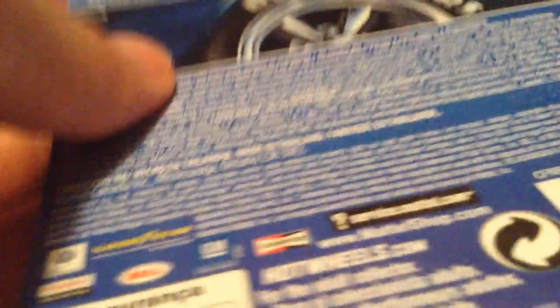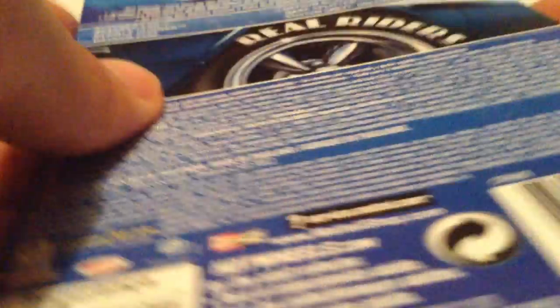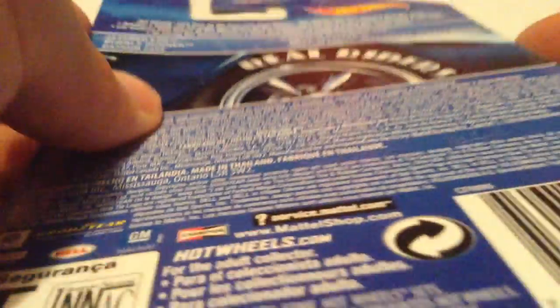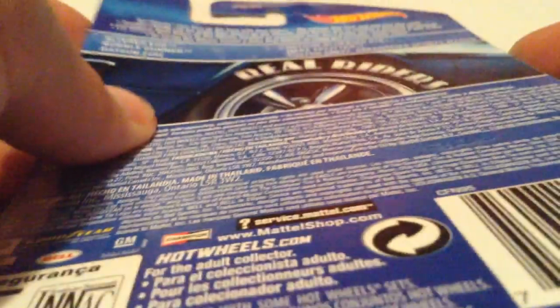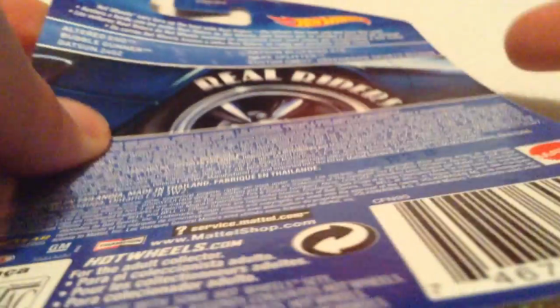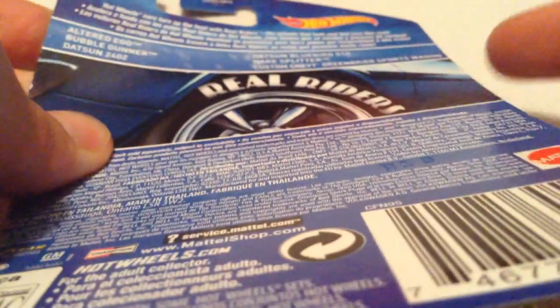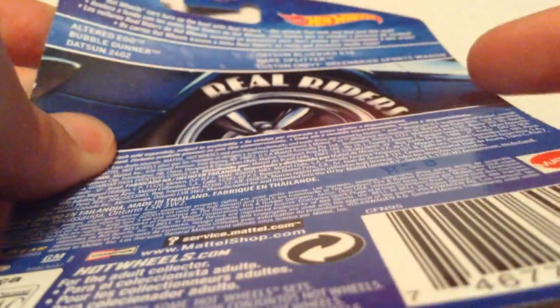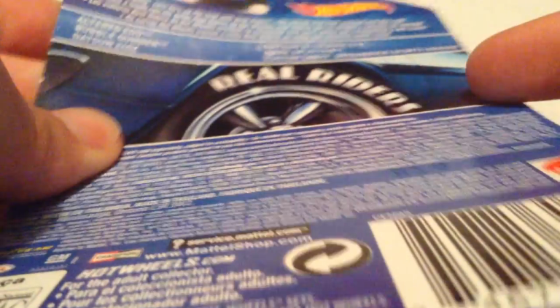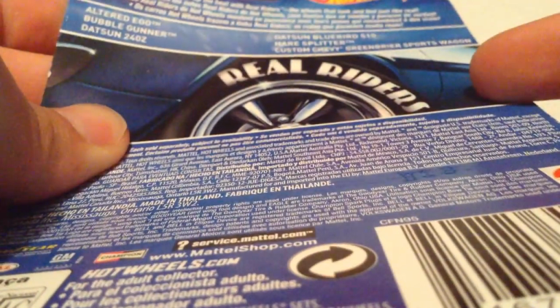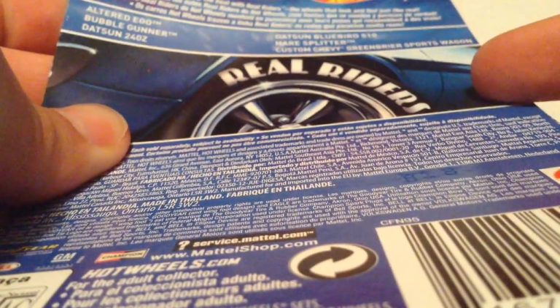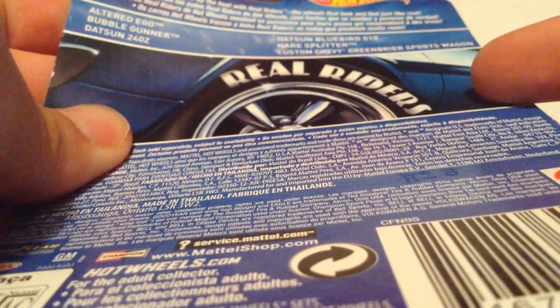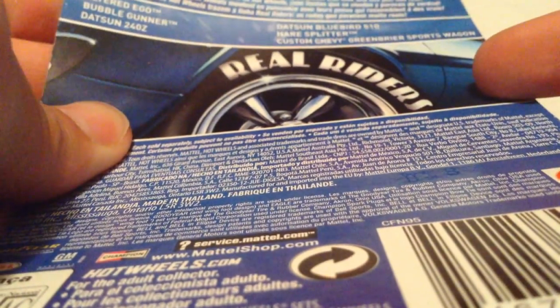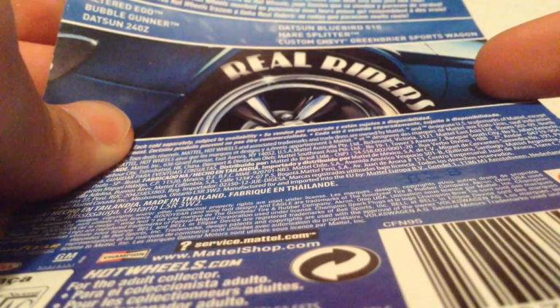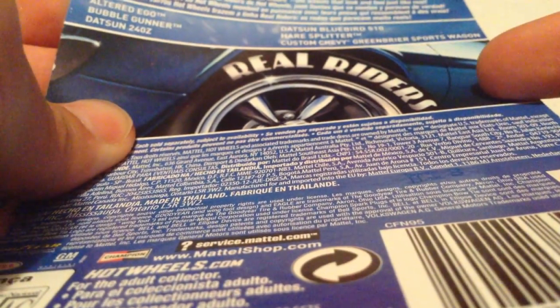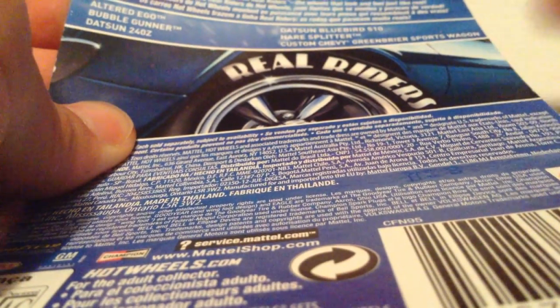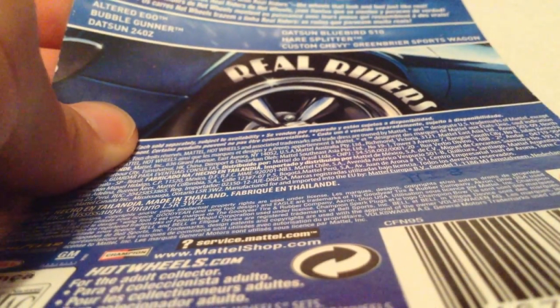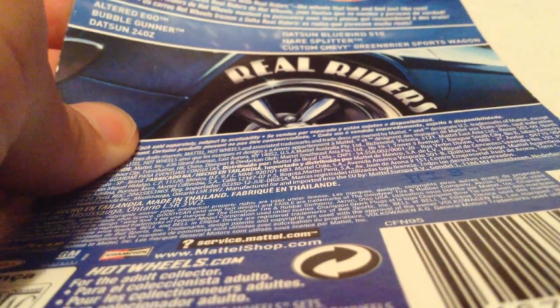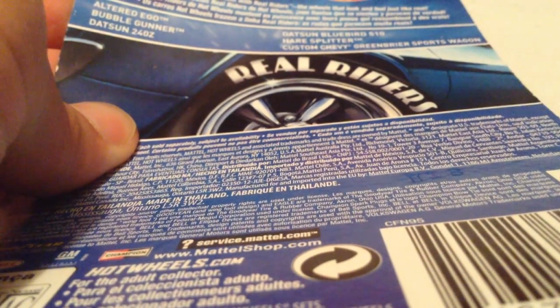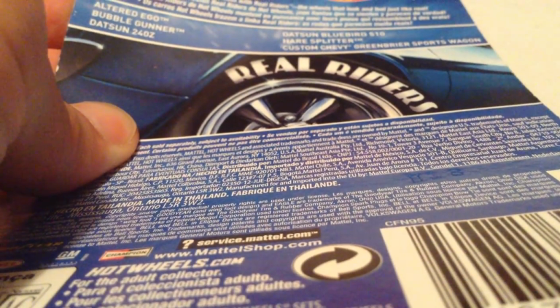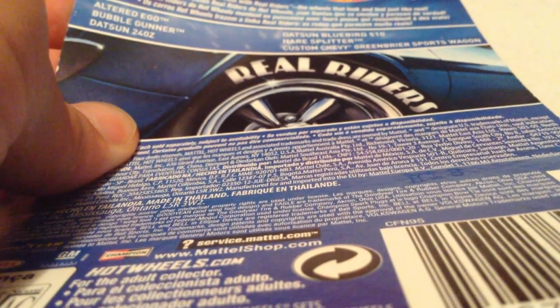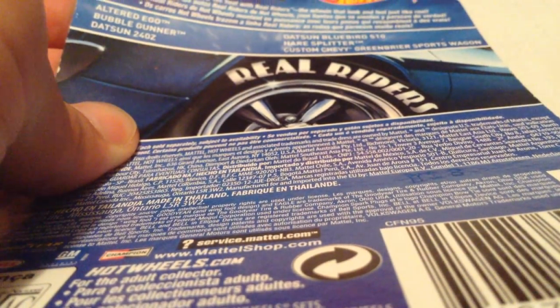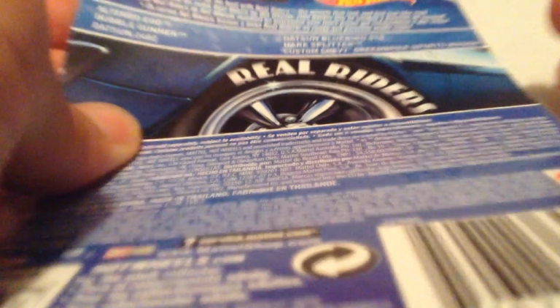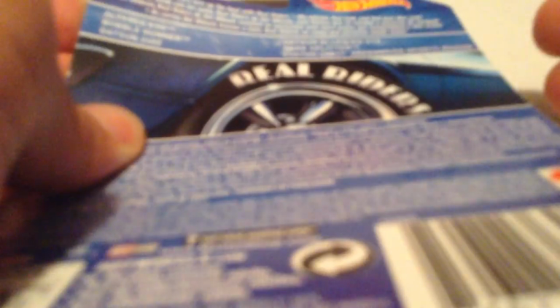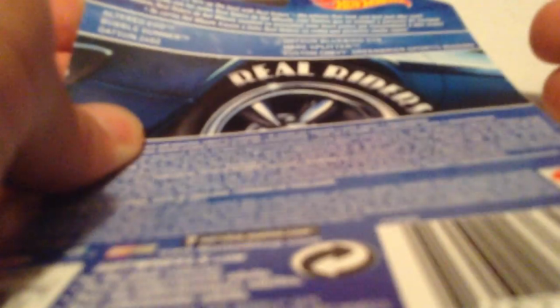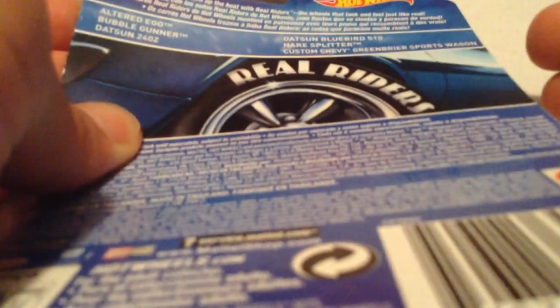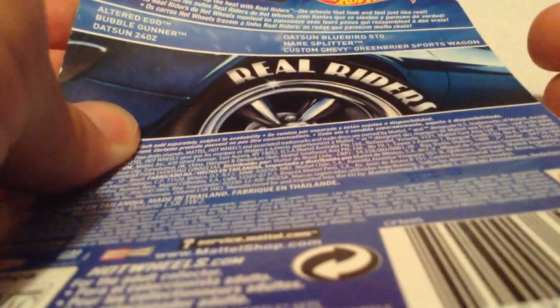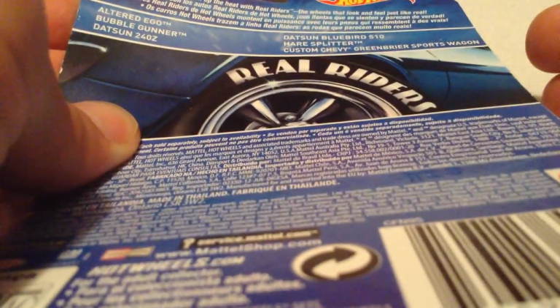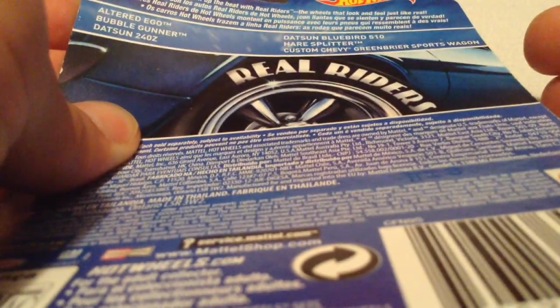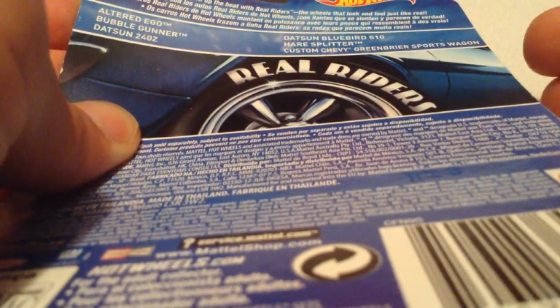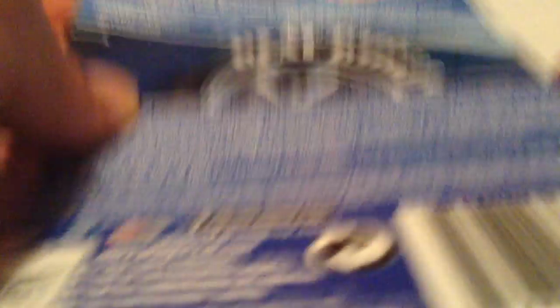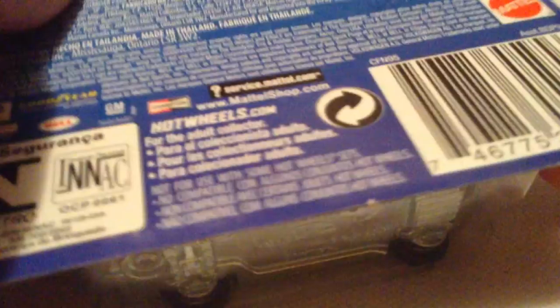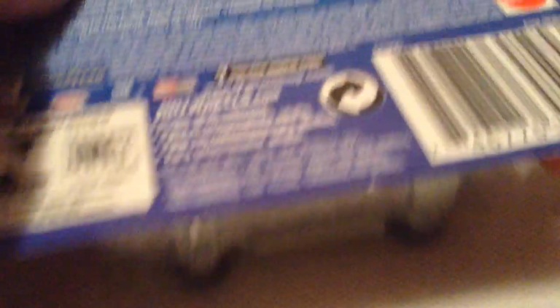There's the back of the card. I want to check that out. Maybe it'll focus. Nothing too special, of course.